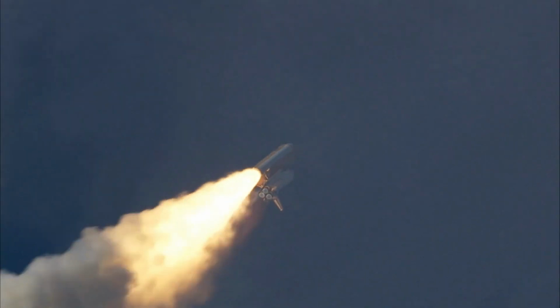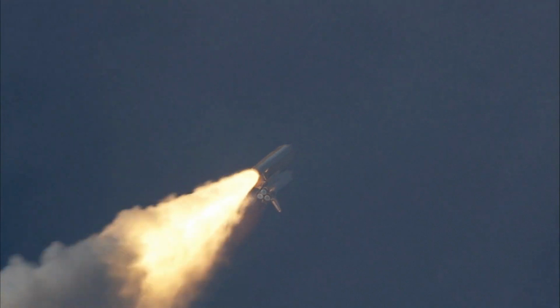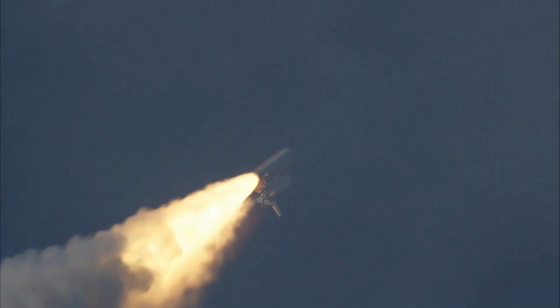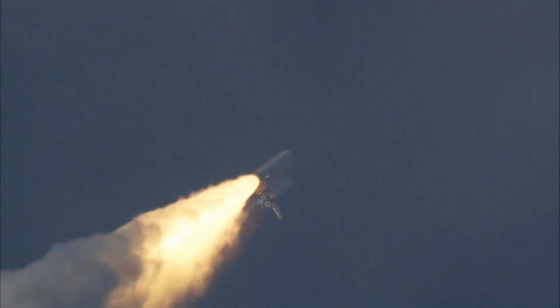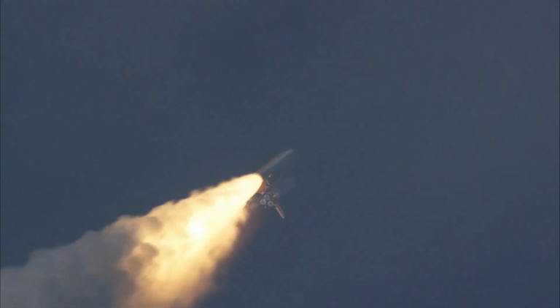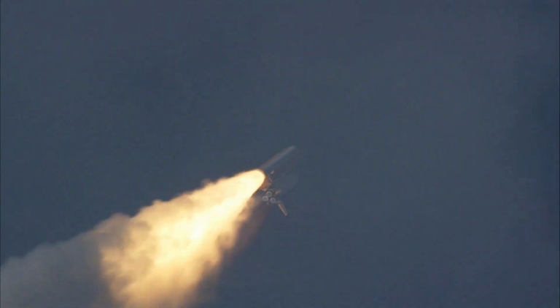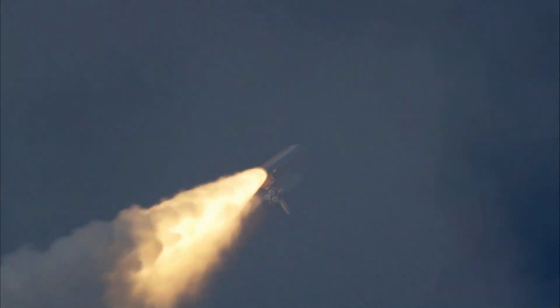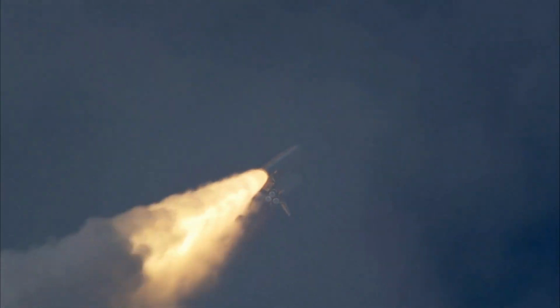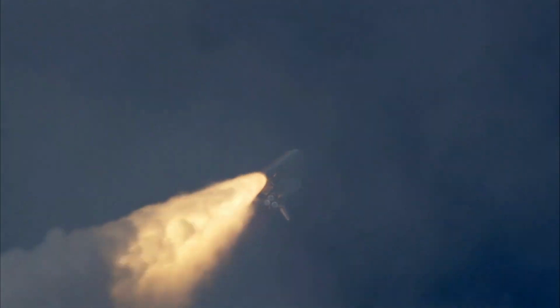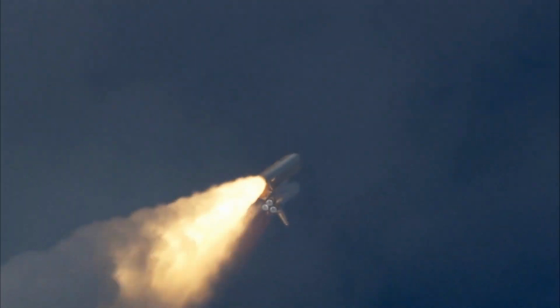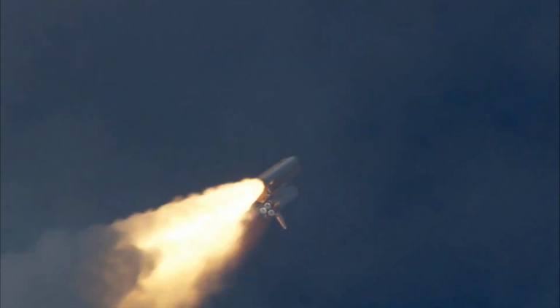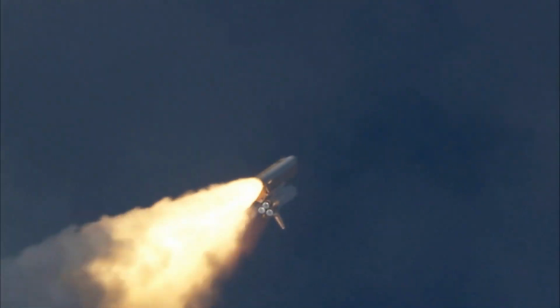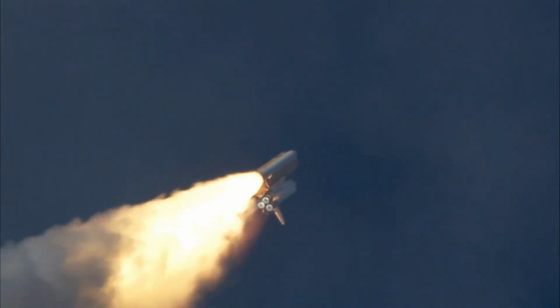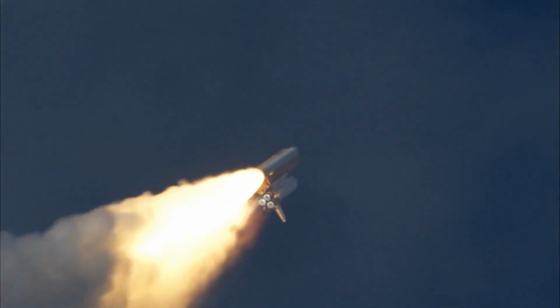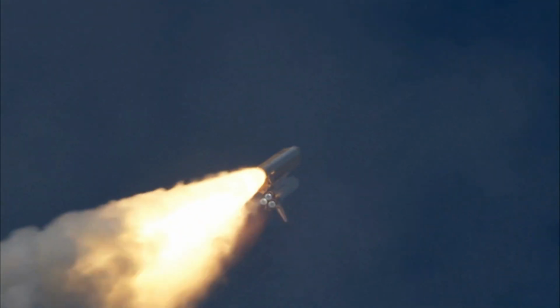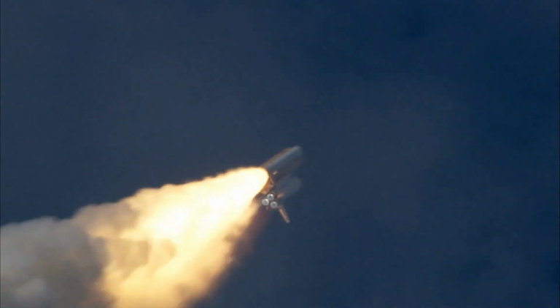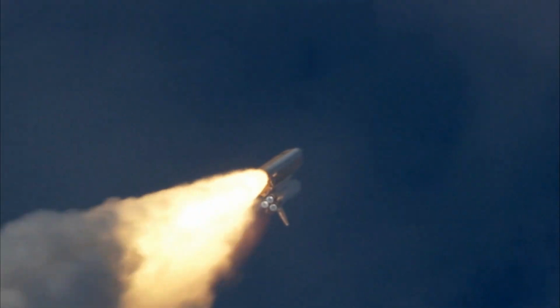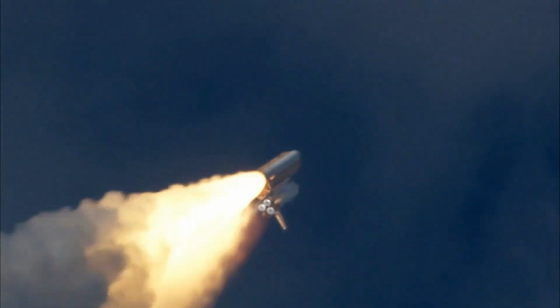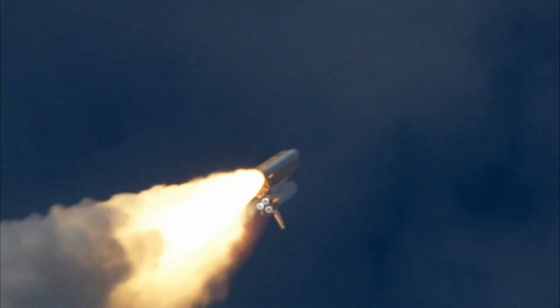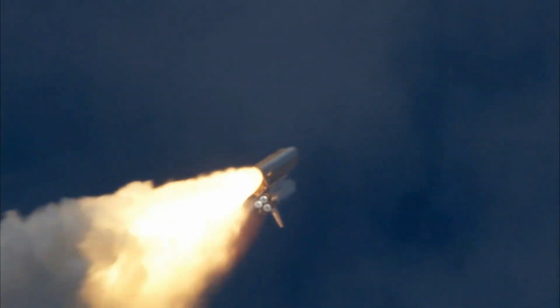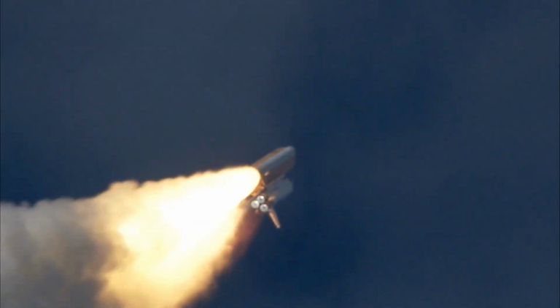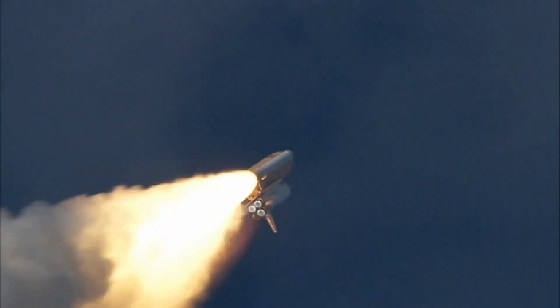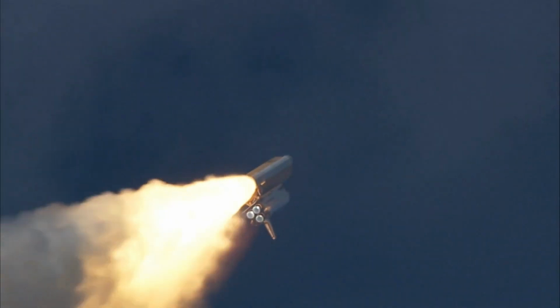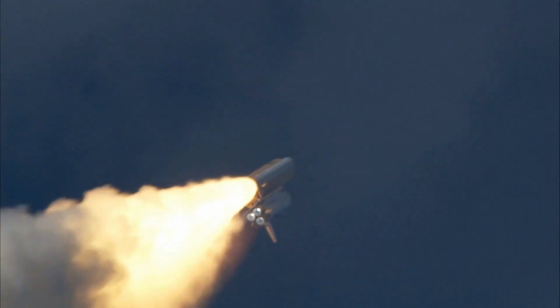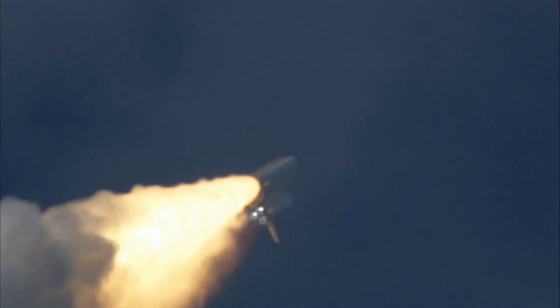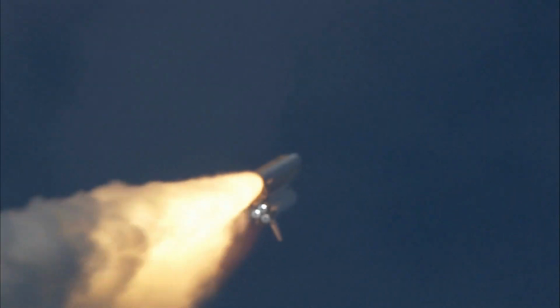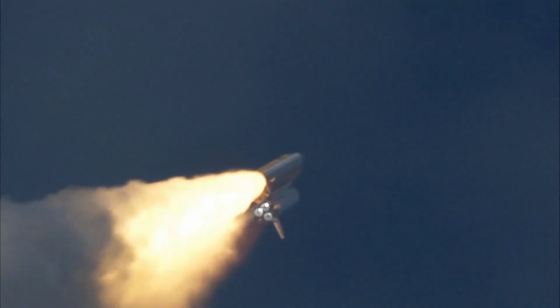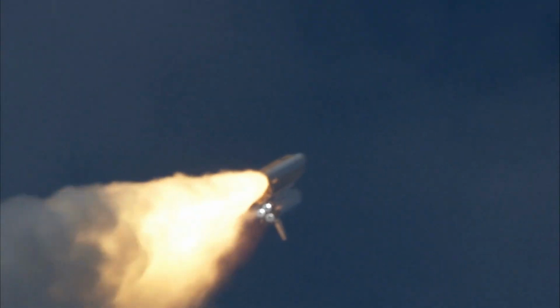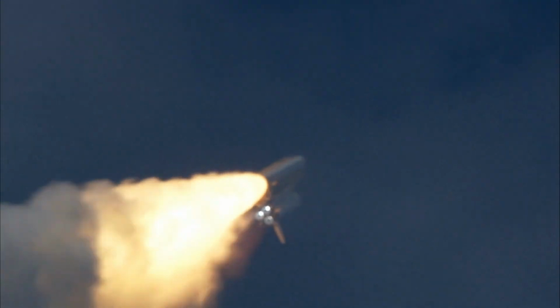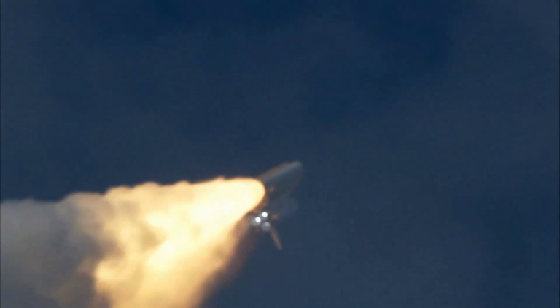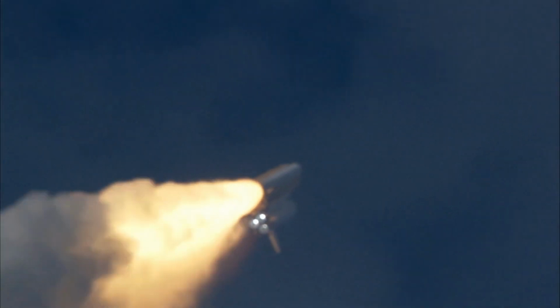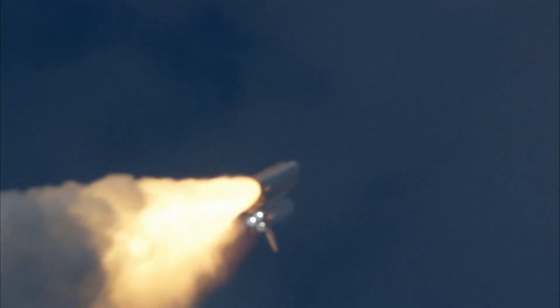3 liquid fuel main engines now dropping back to 72% of rated performance, going into the pocket, reducing the stress on the shuttle as it breaks through the sound barrier.